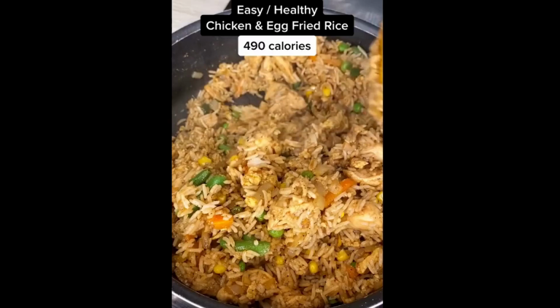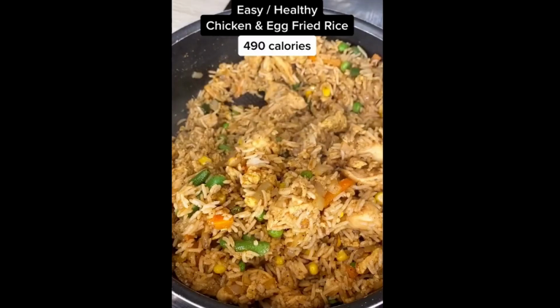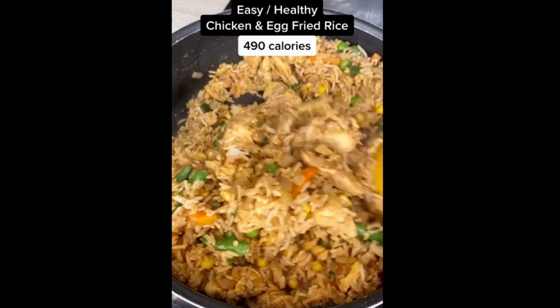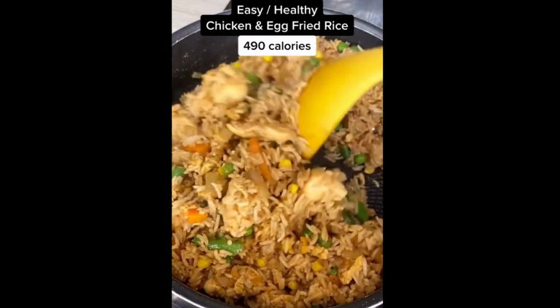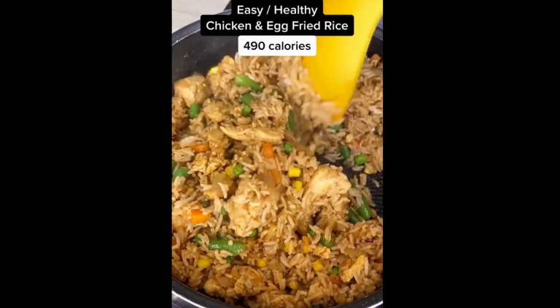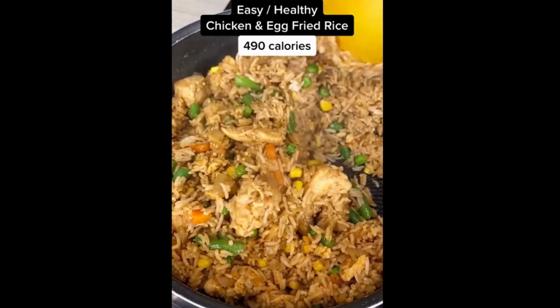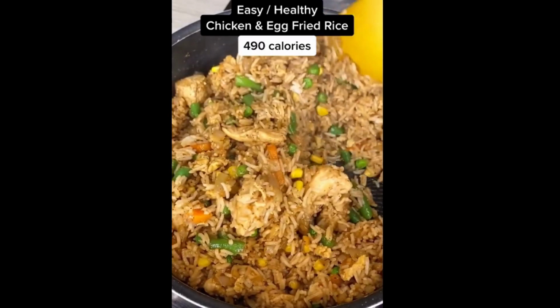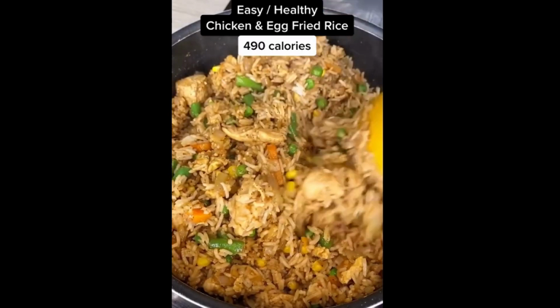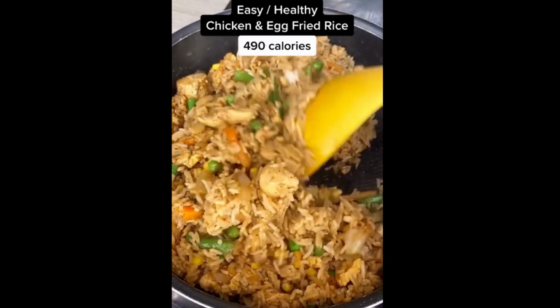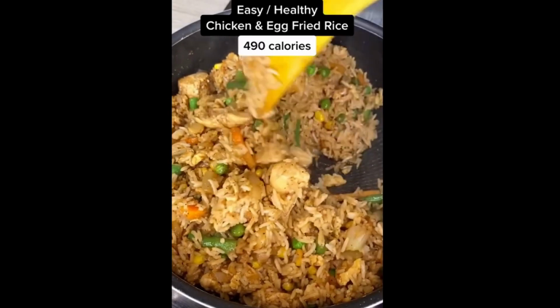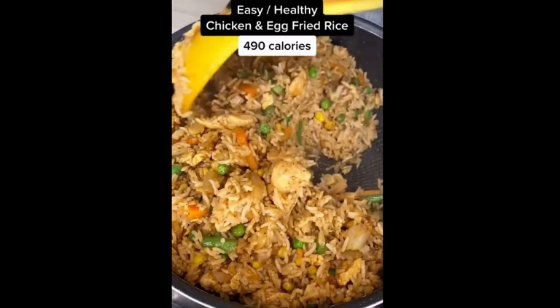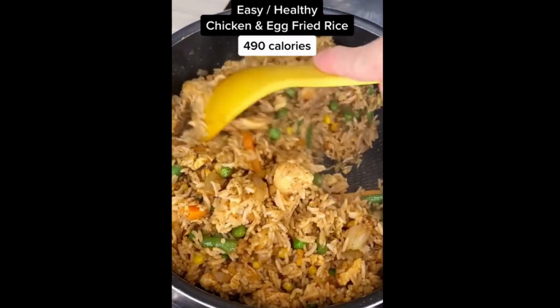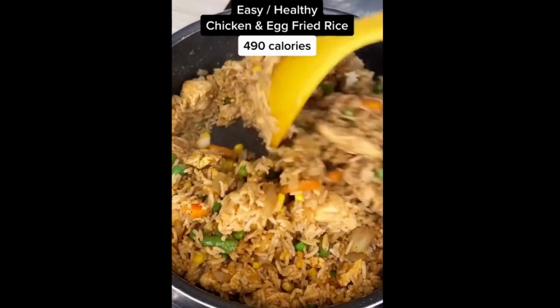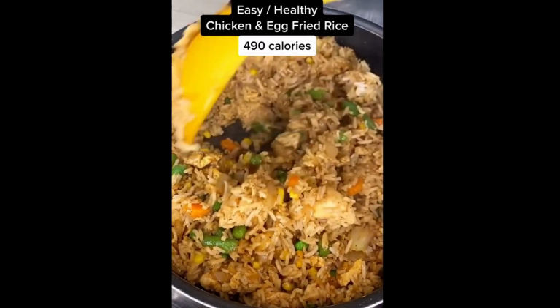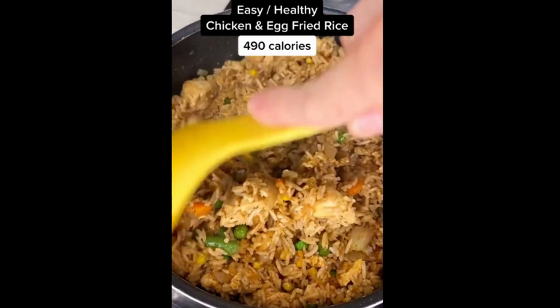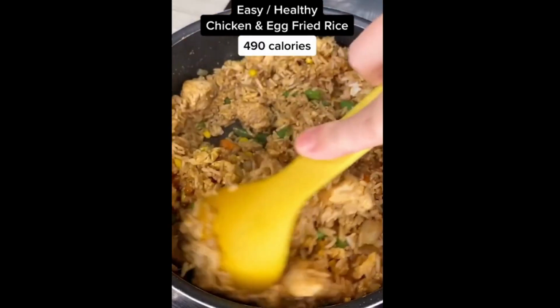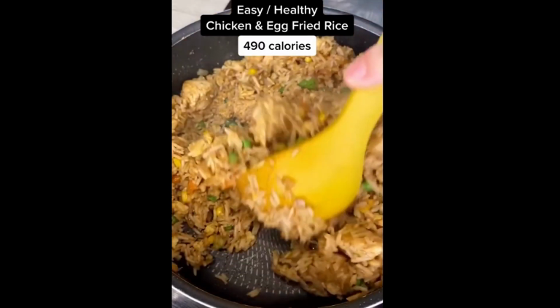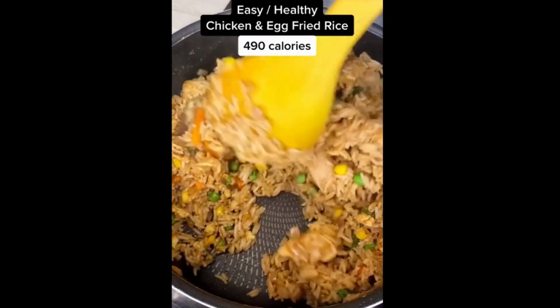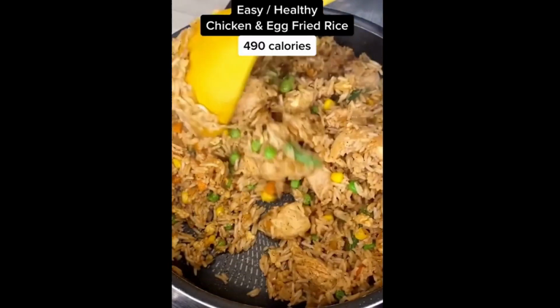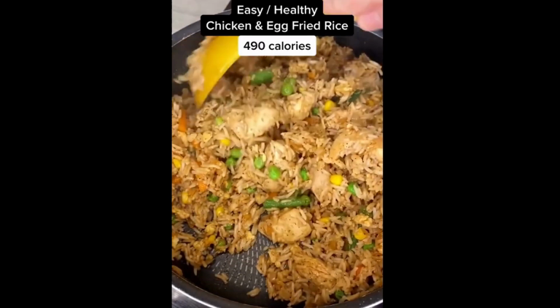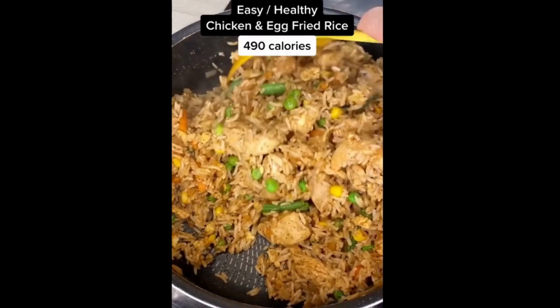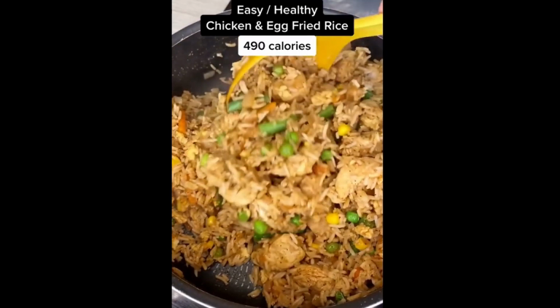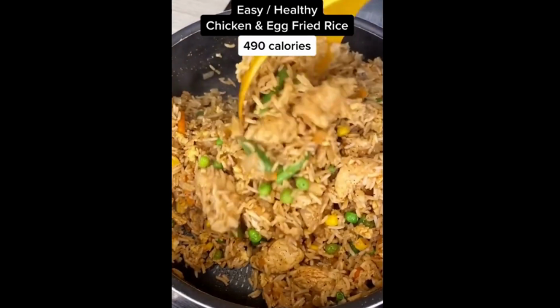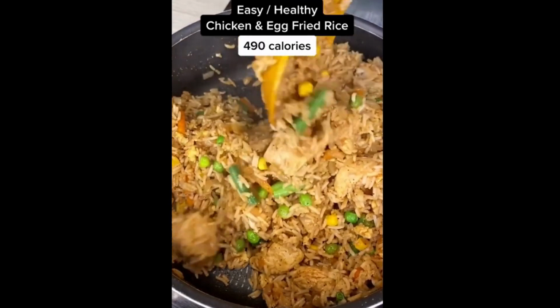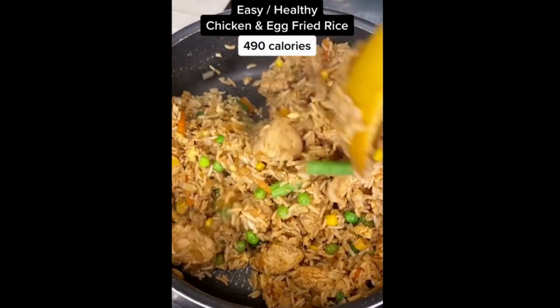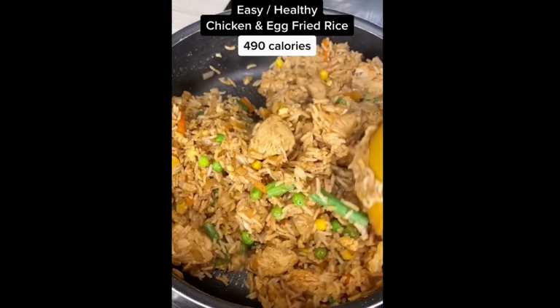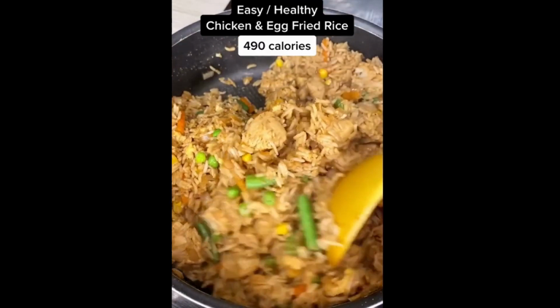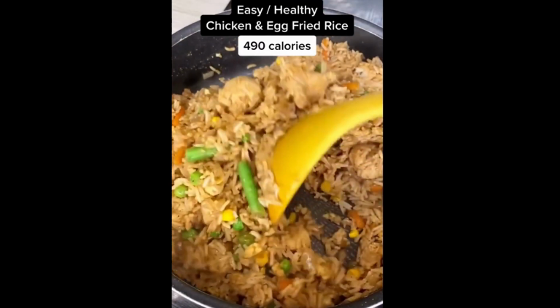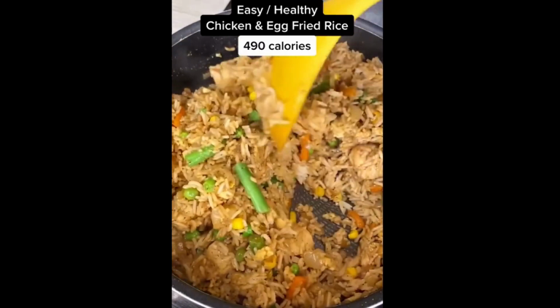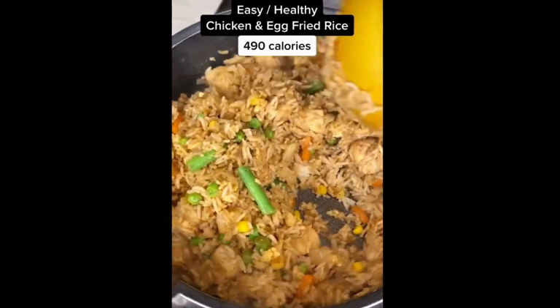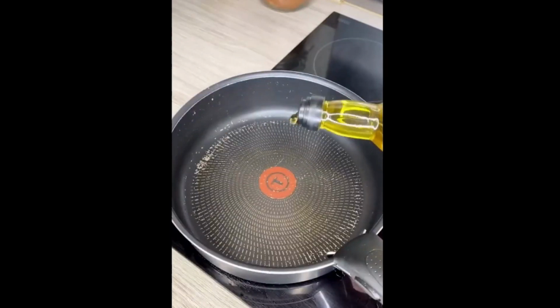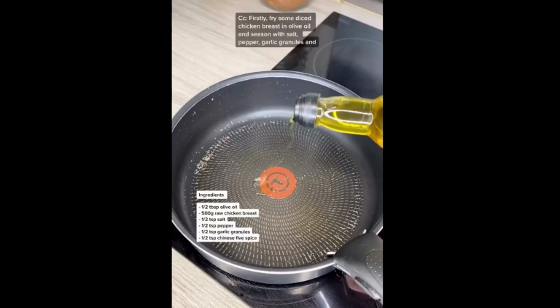How we can make this easy and healthy chicken and egg fried rice, perfect for students and those who want to meal prep. Let's go.